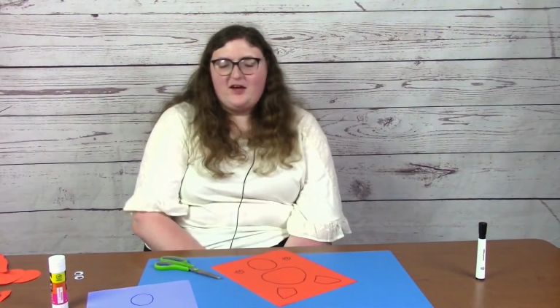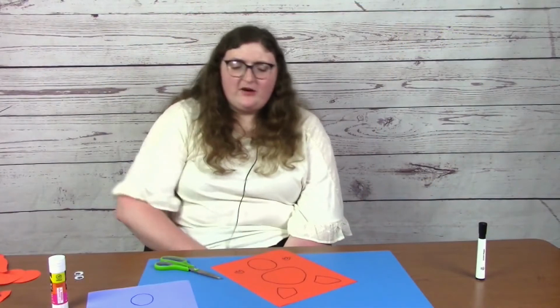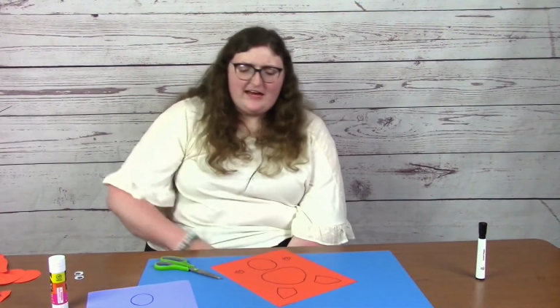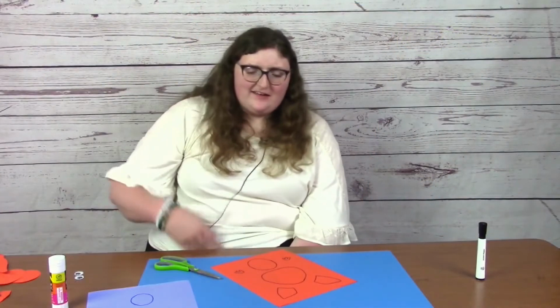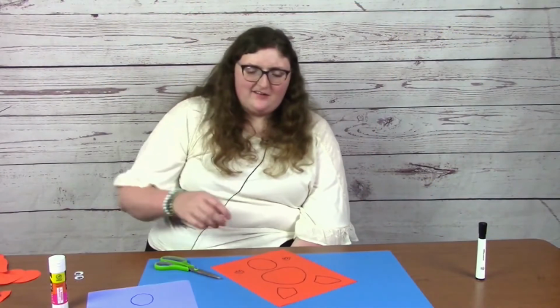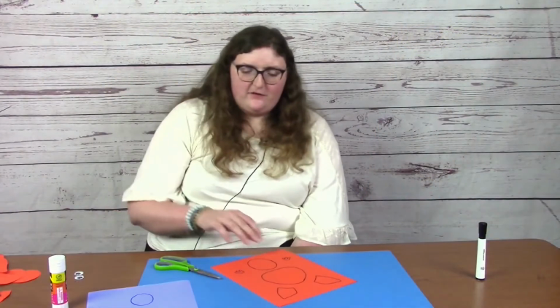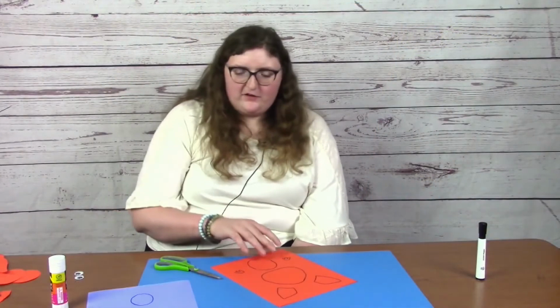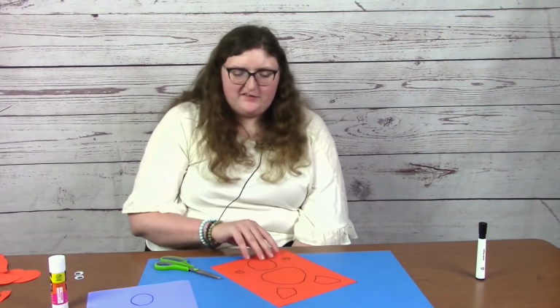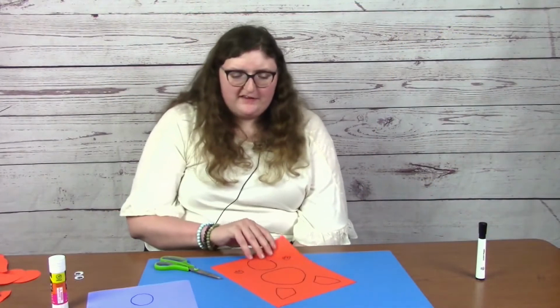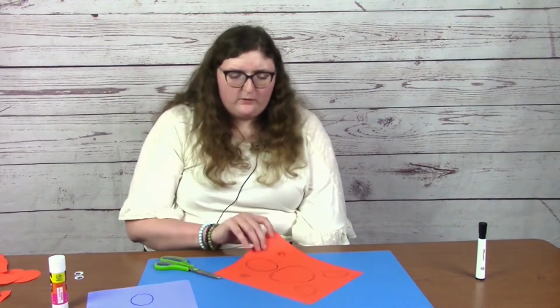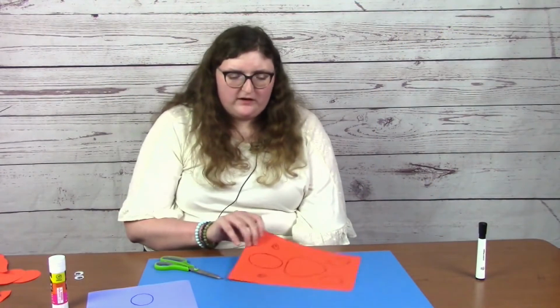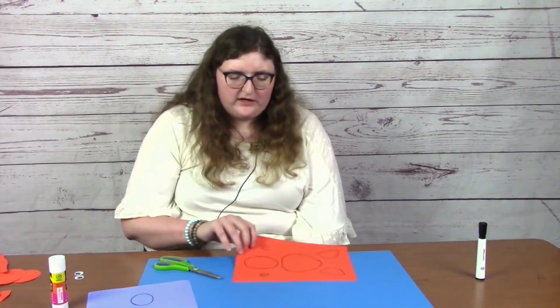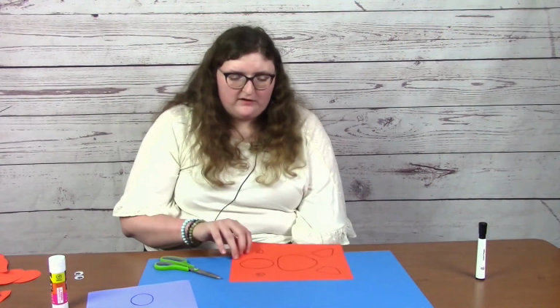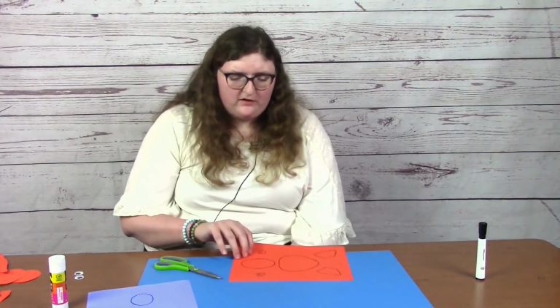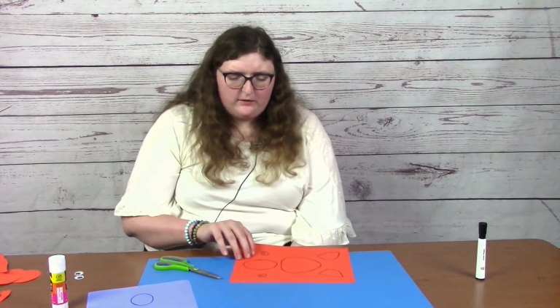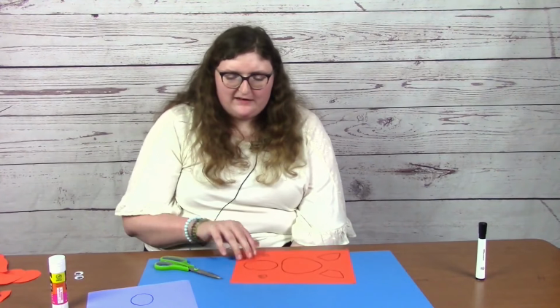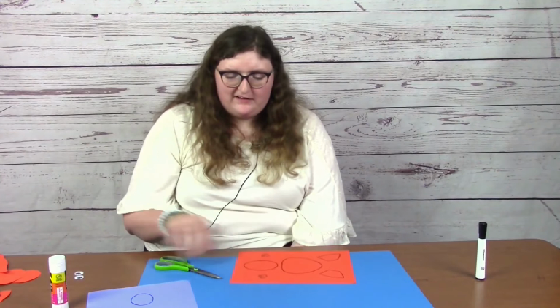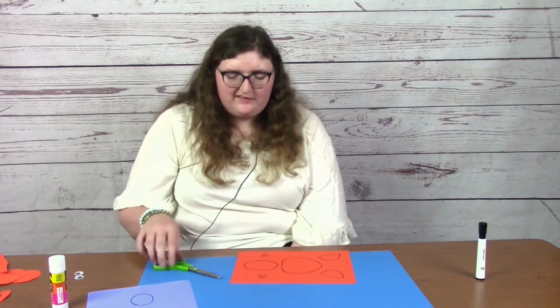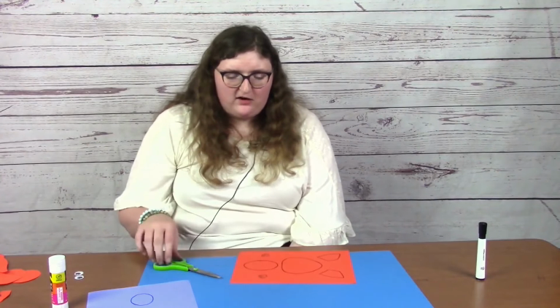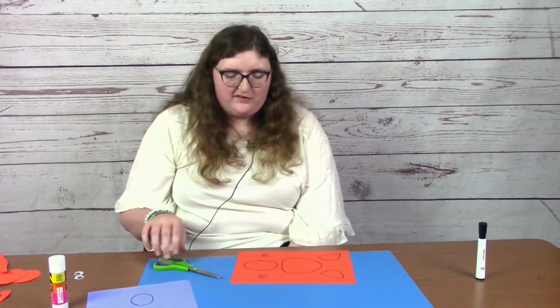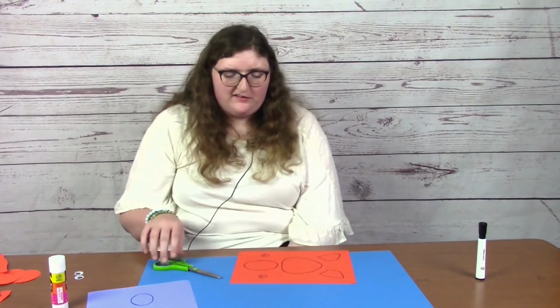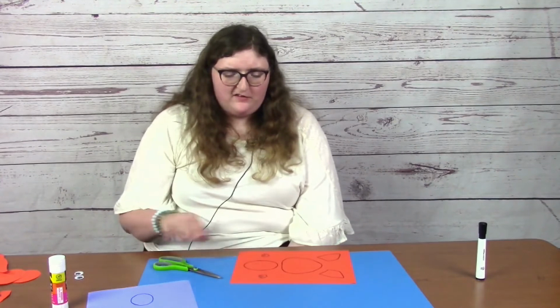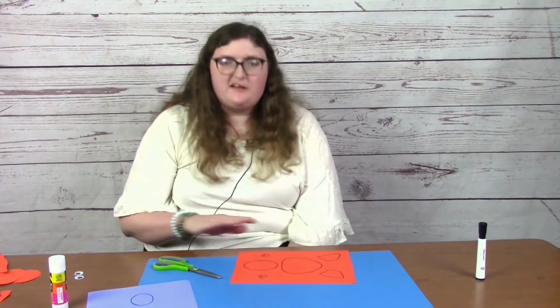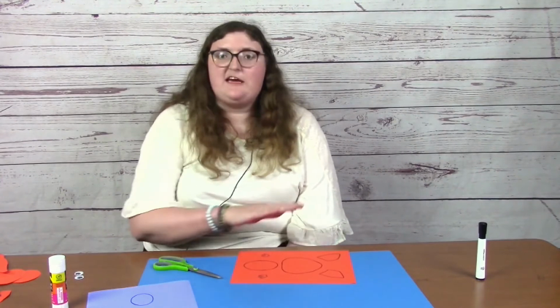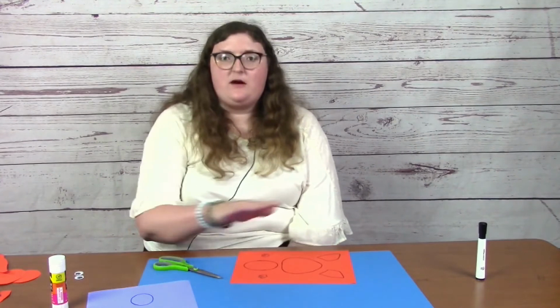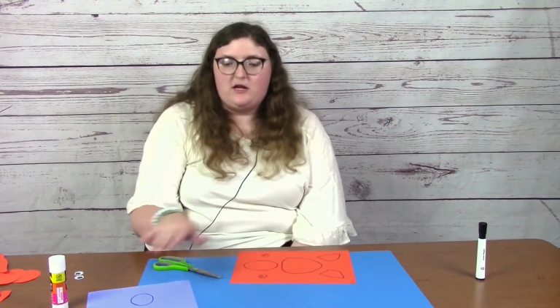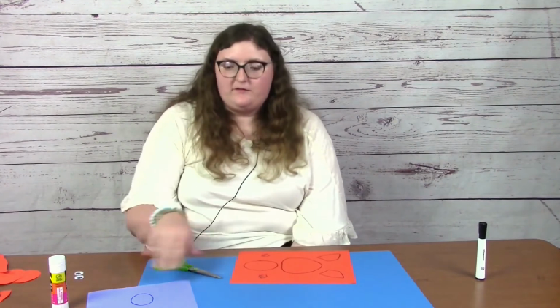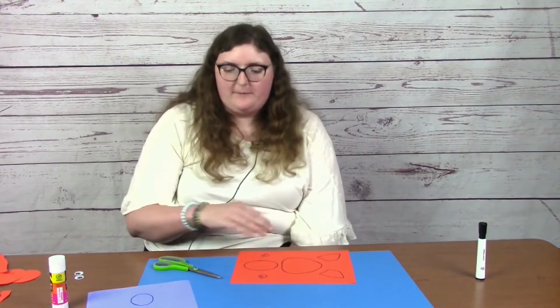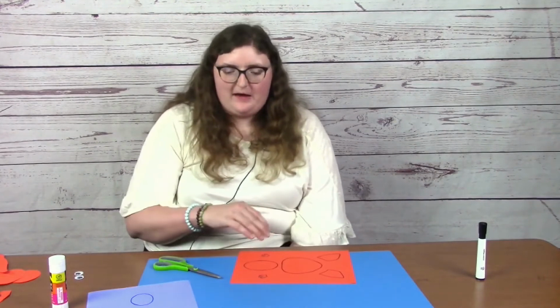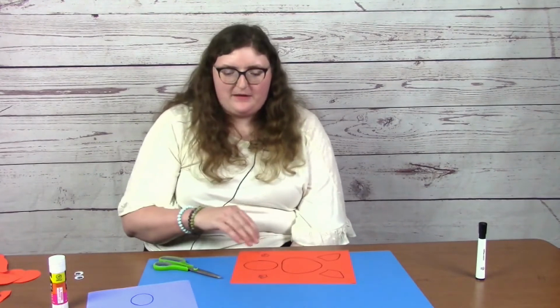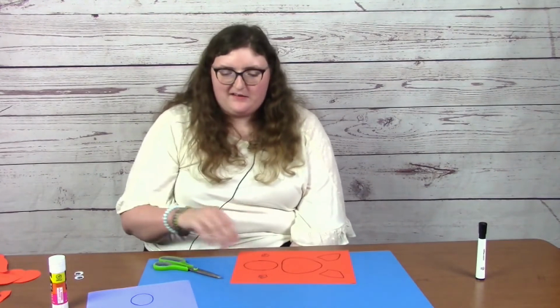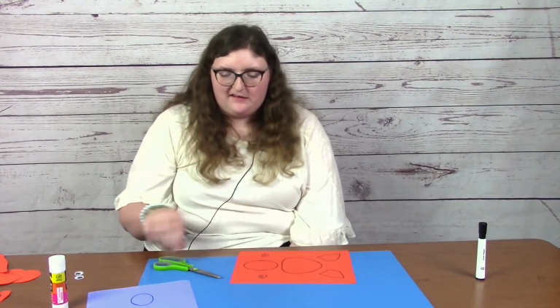The first thing that we are going to do is just take our scissors and cut out all of our bat pieces.